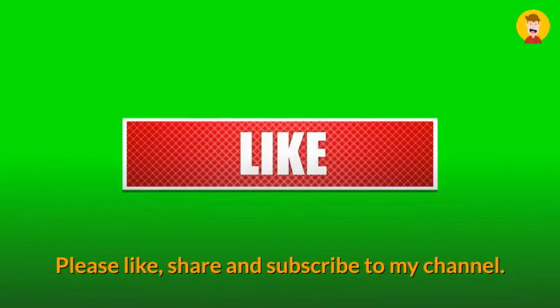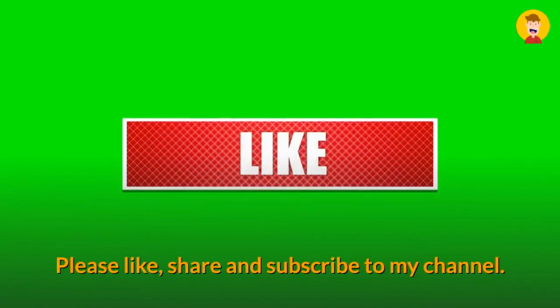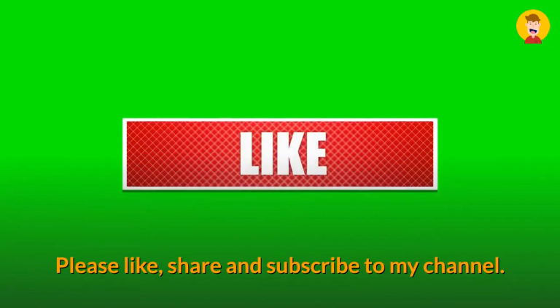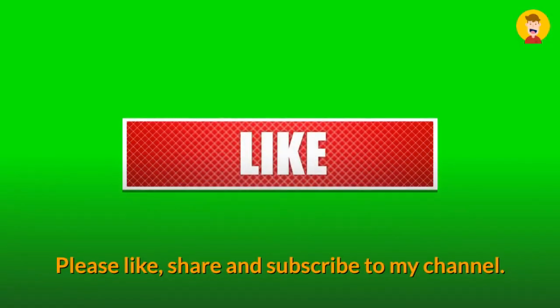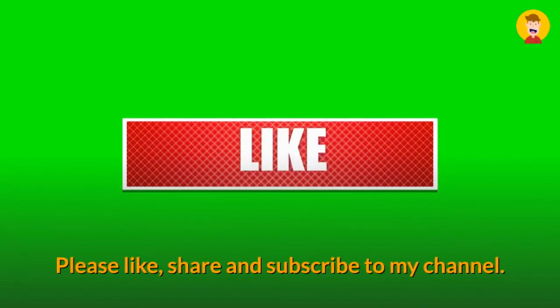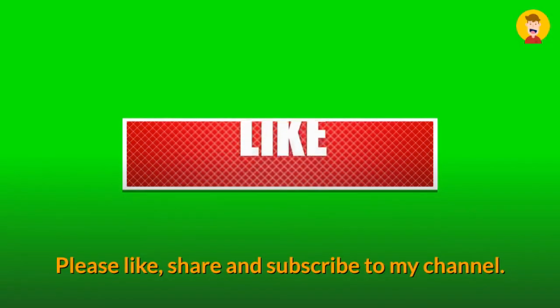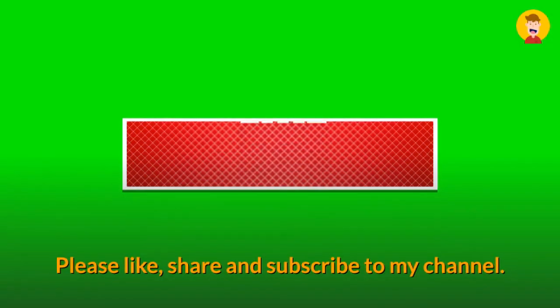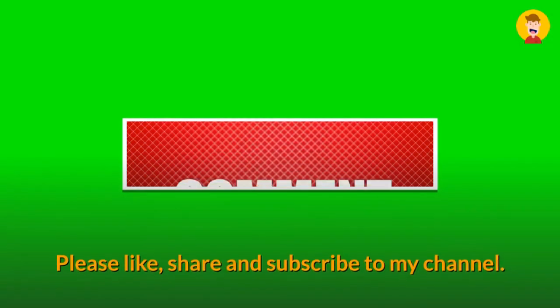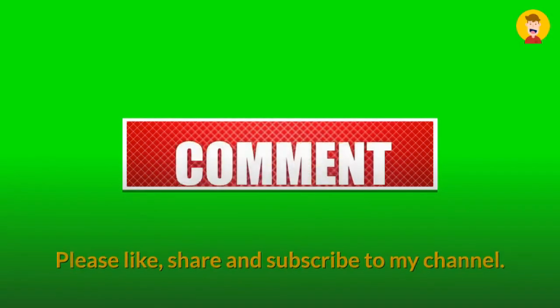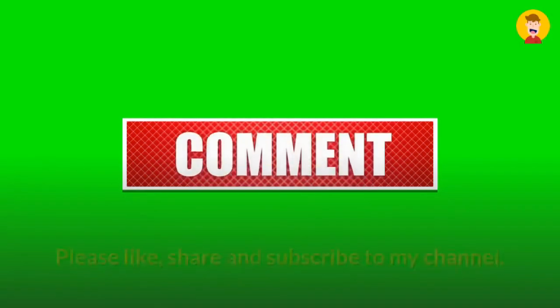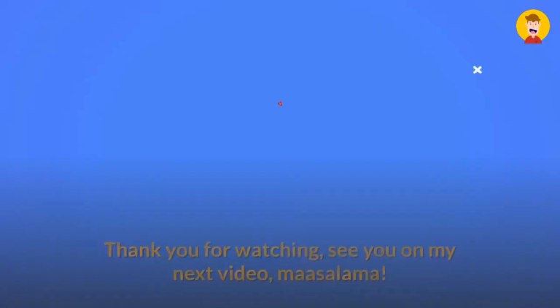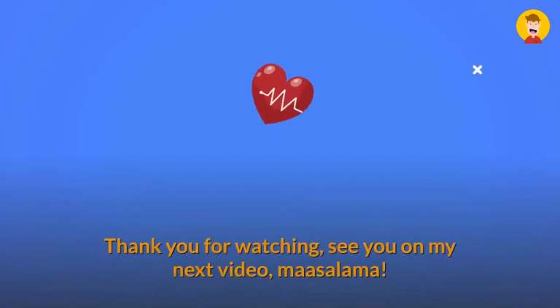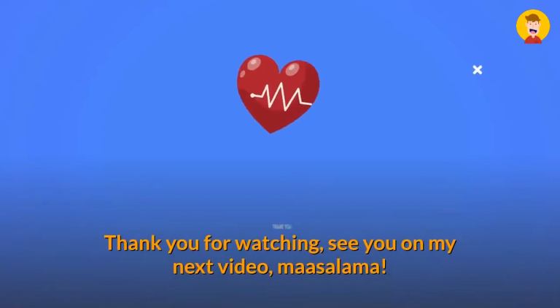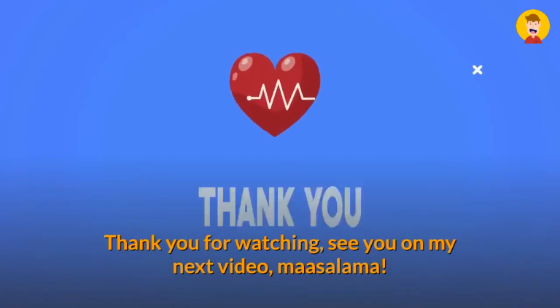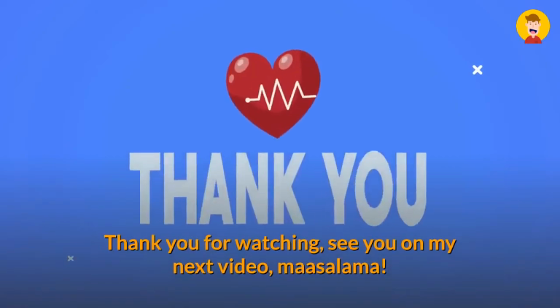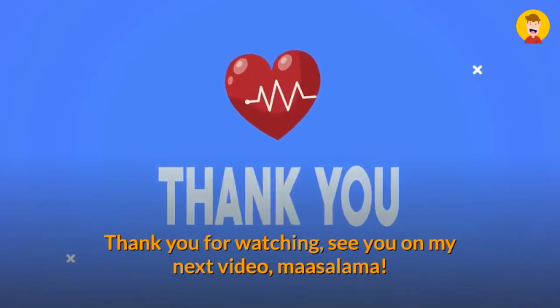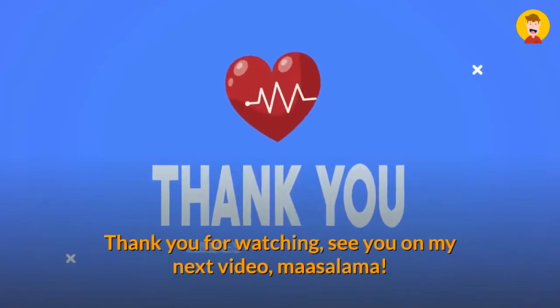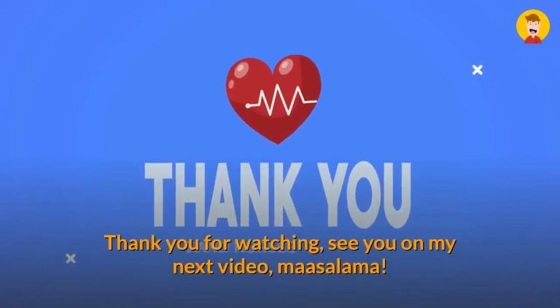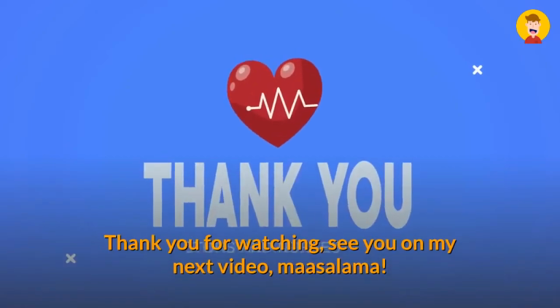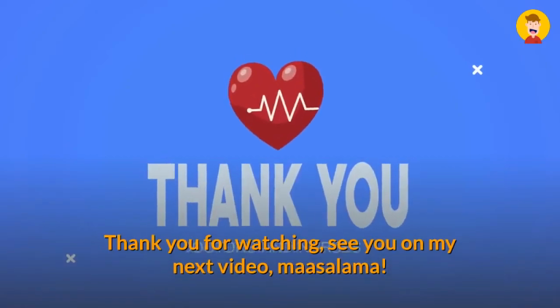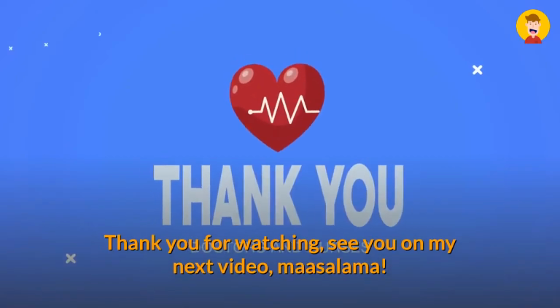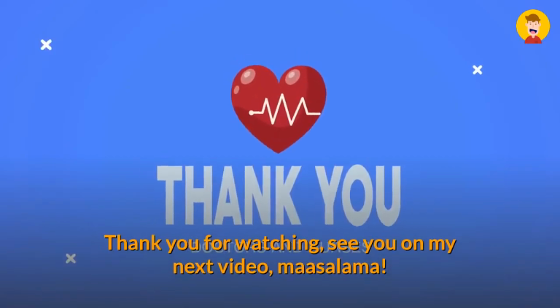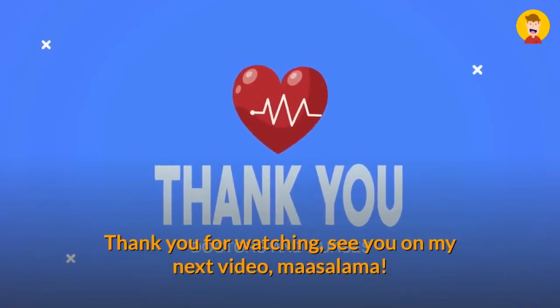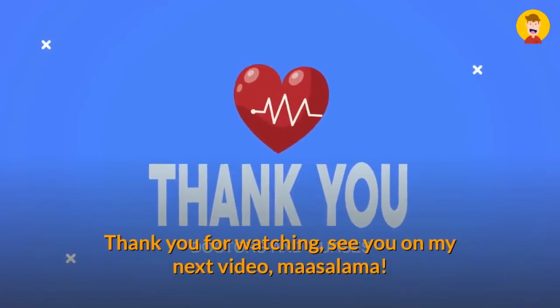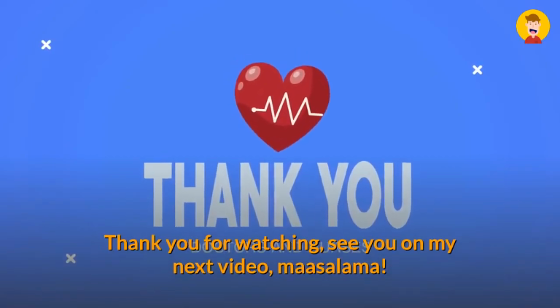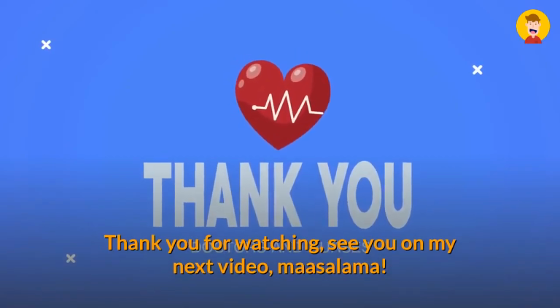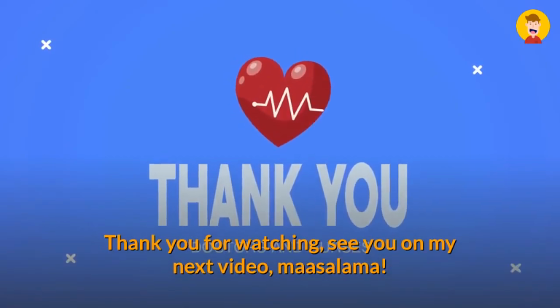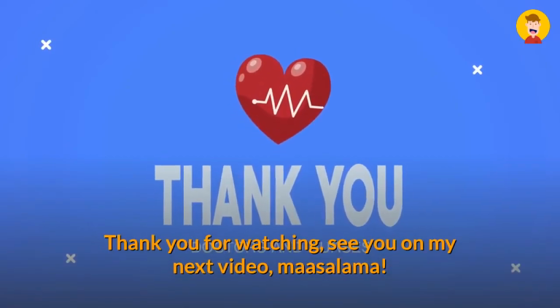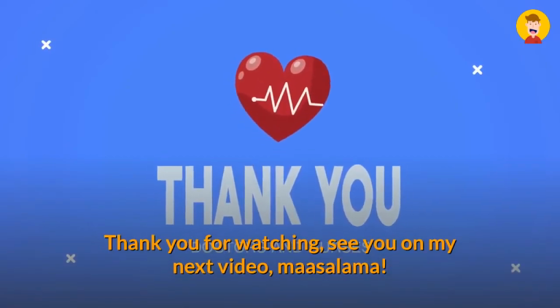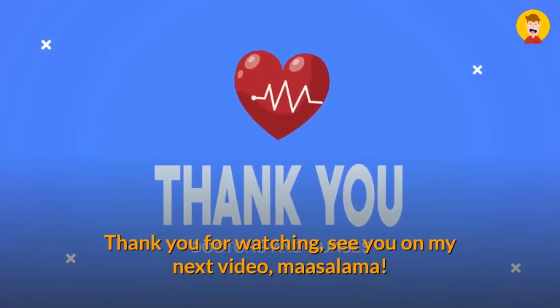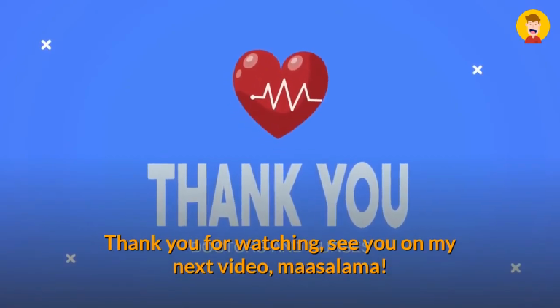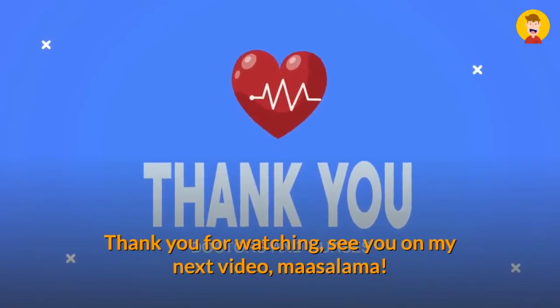That's why it is important to understand these concepts very well. Please like, share, and subscribe to the channel. Thank you for watching. See you in the next video.